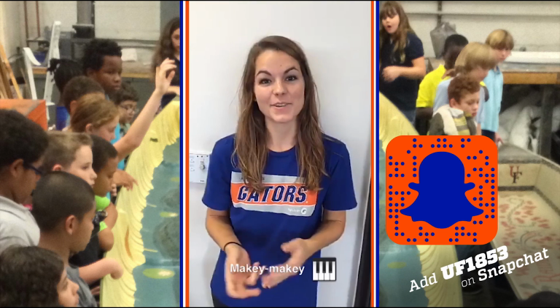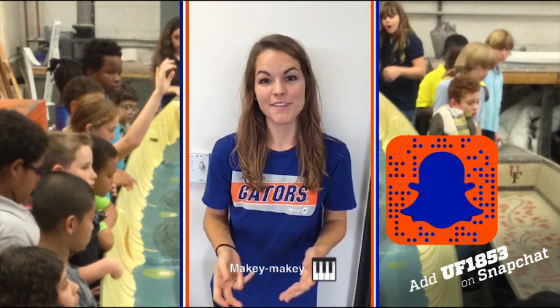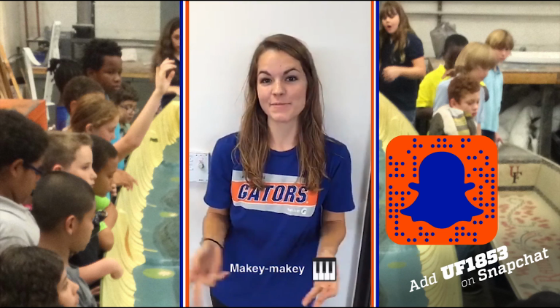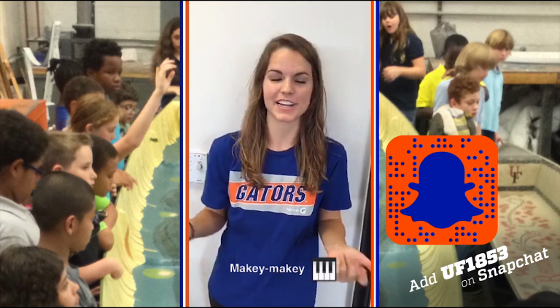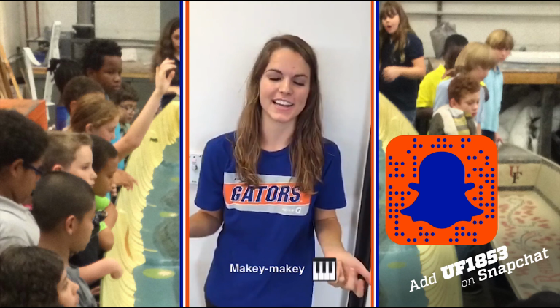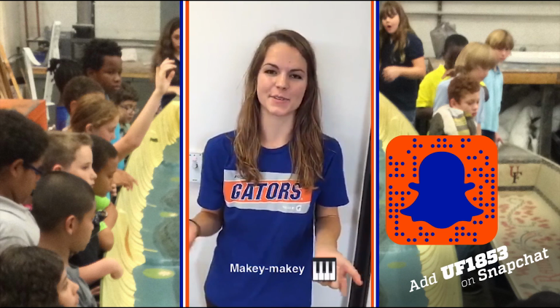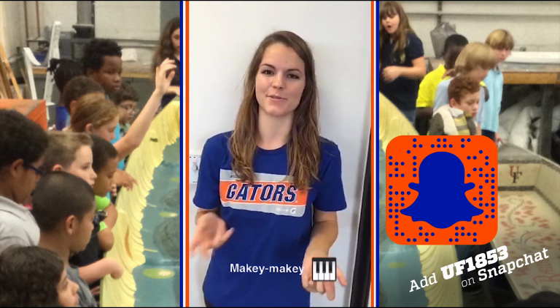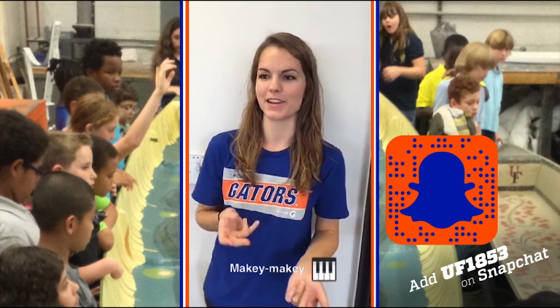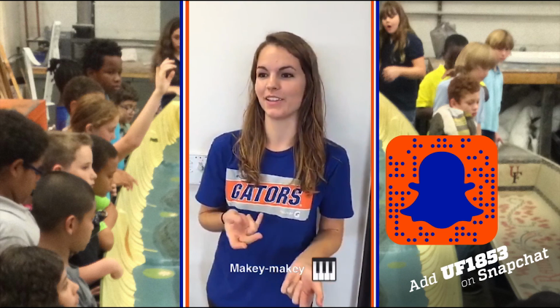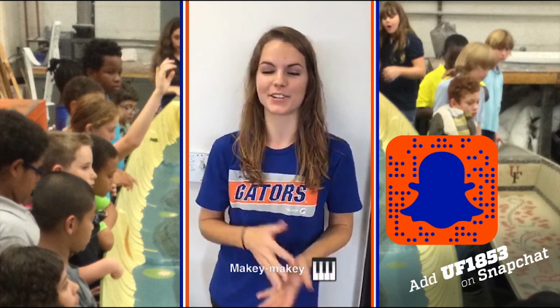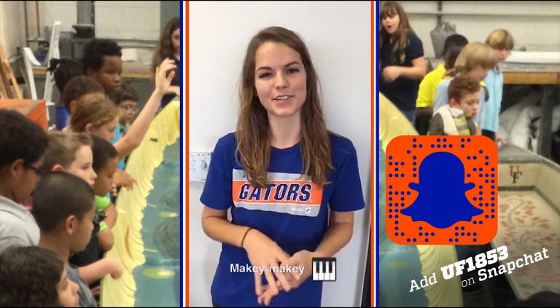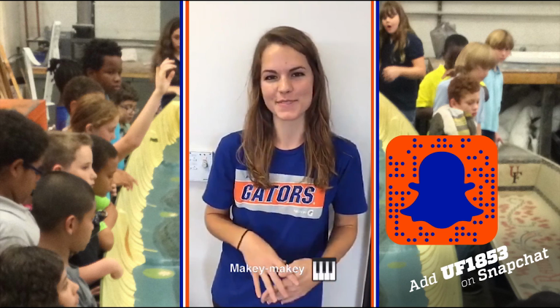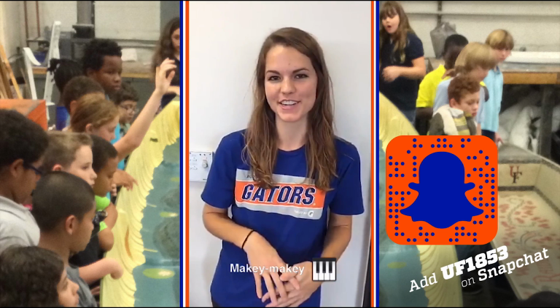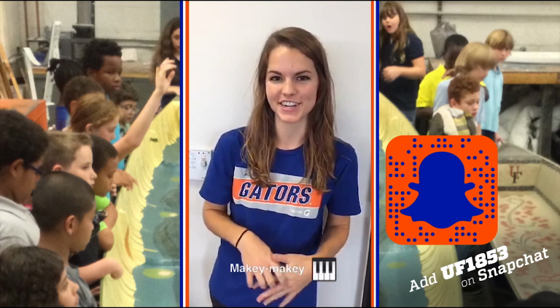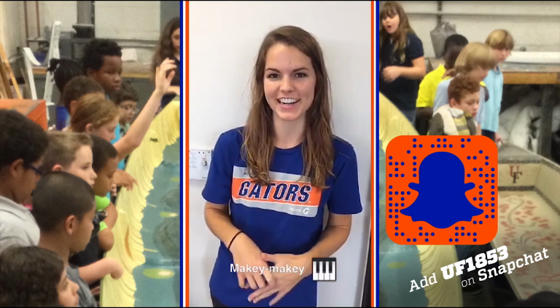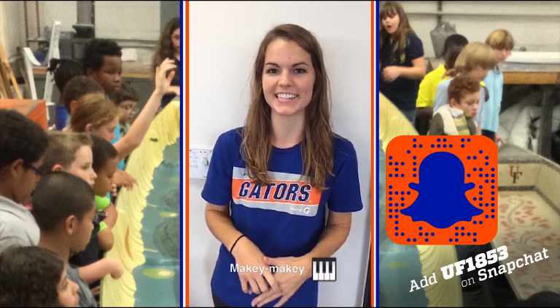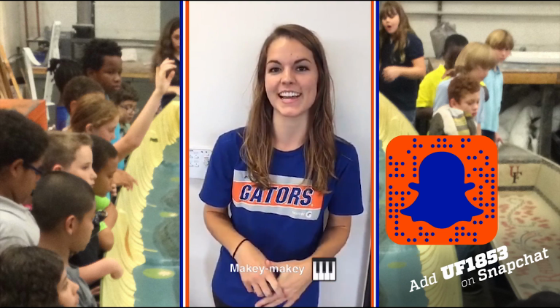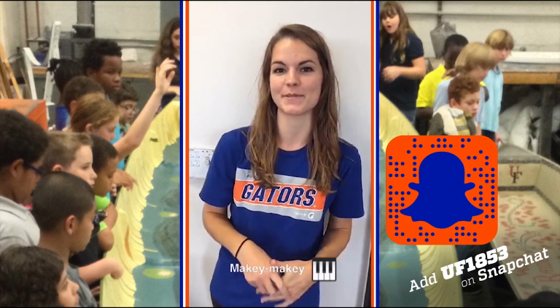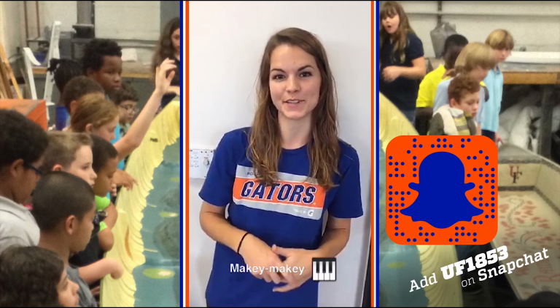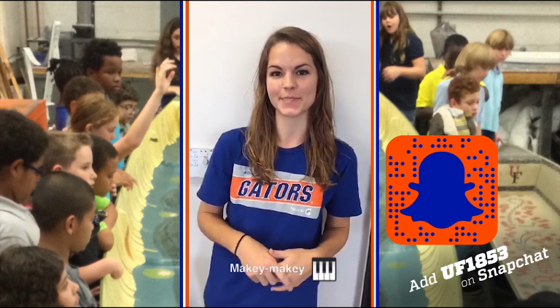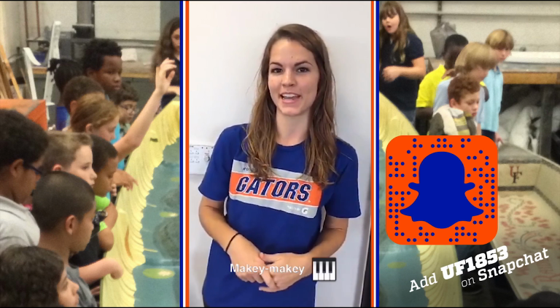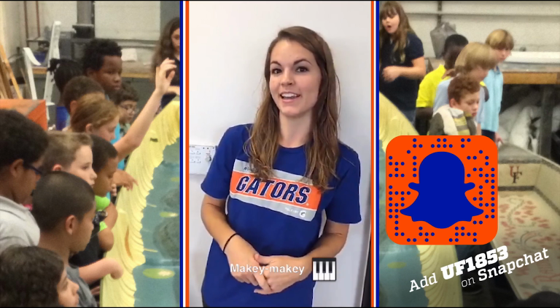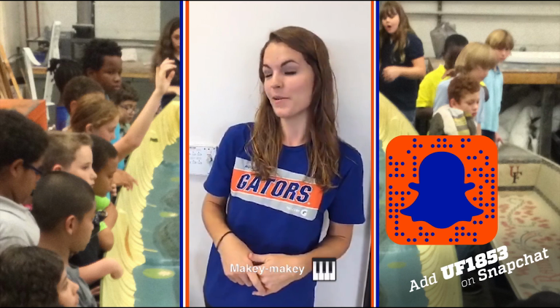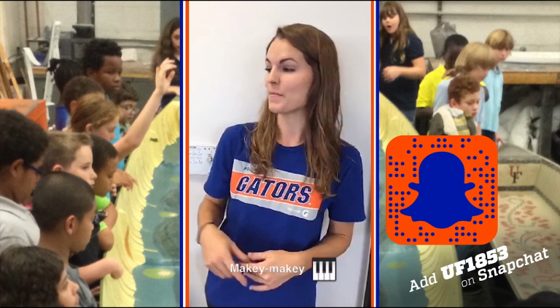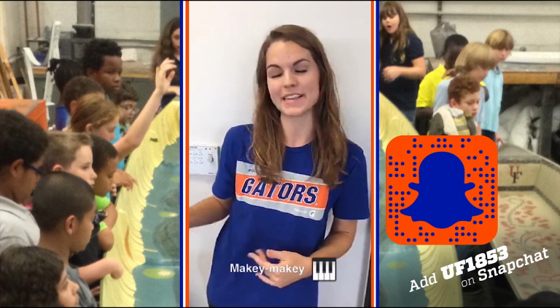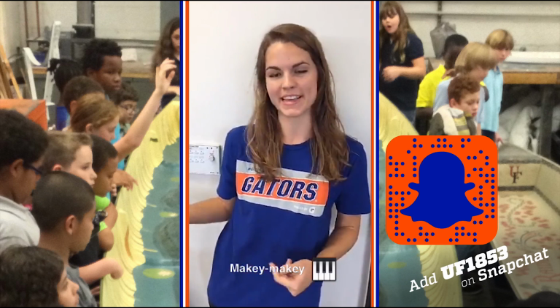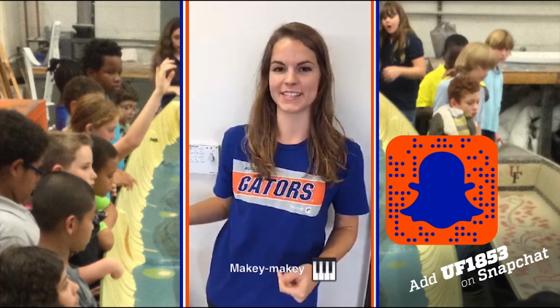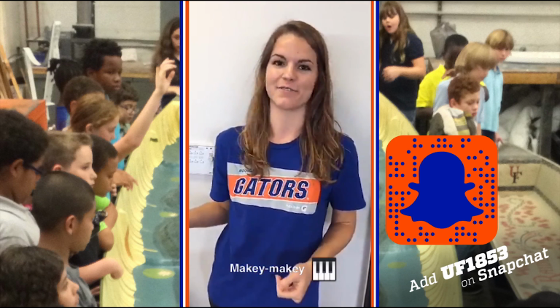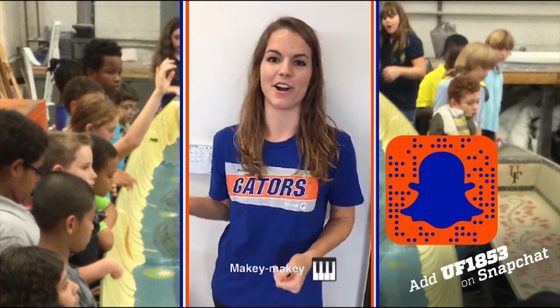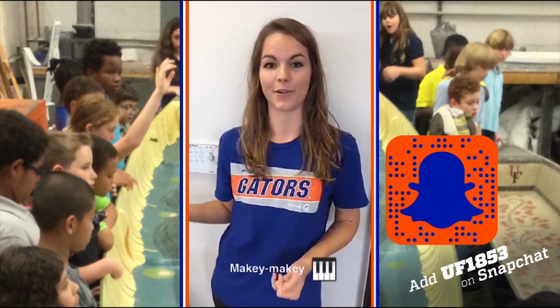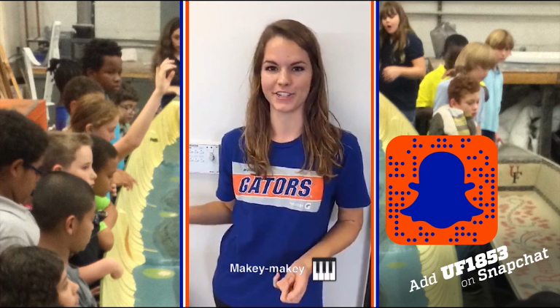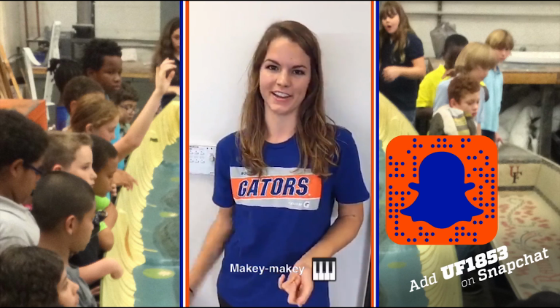Hi, UF. I'm Shannon Hicks with the Women in Electrical and Computer Engineering, and today I'm going to explain what Makey Makeys are for our outreach event.